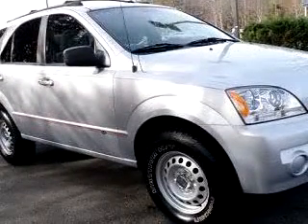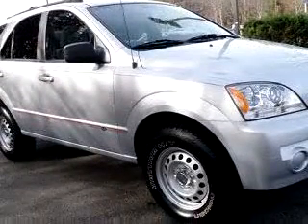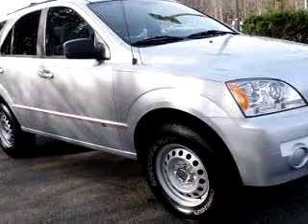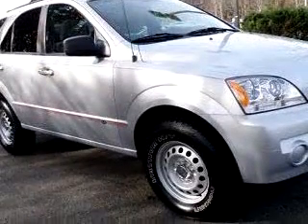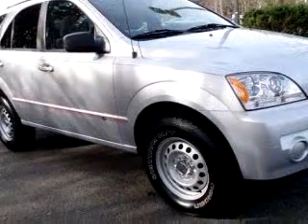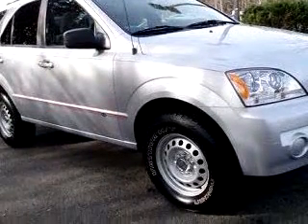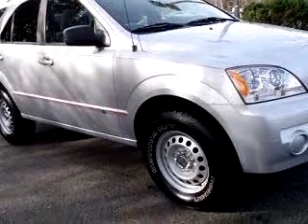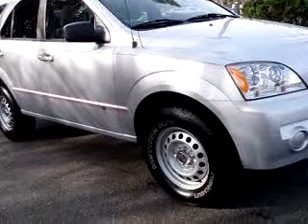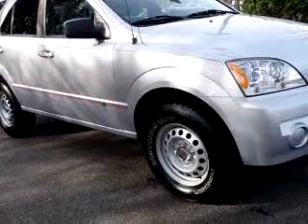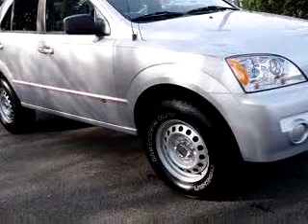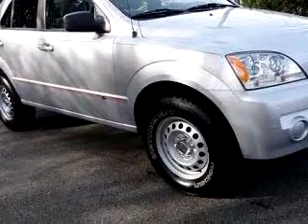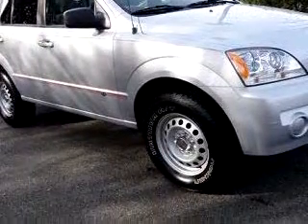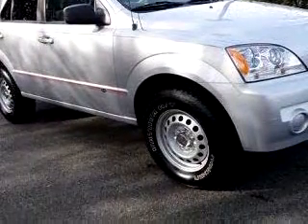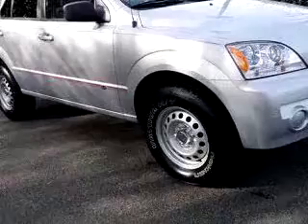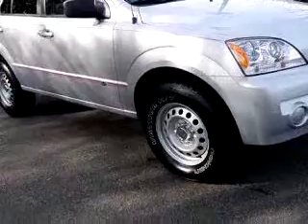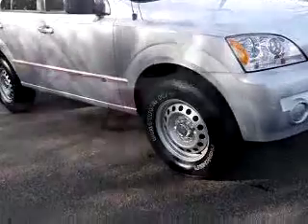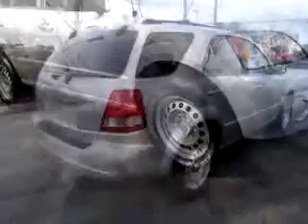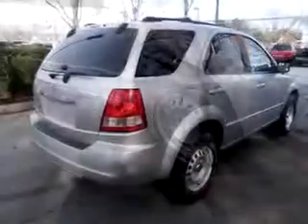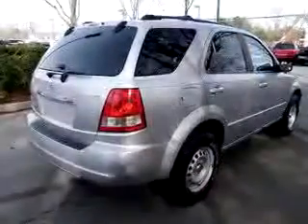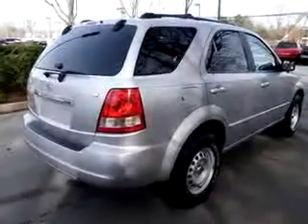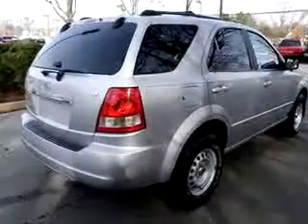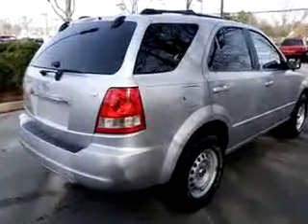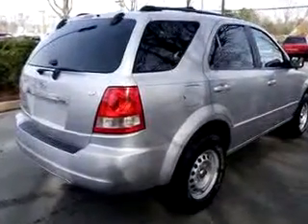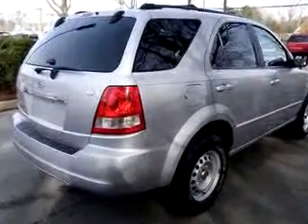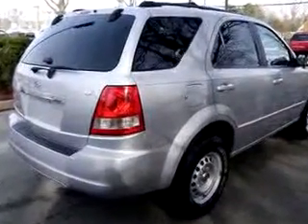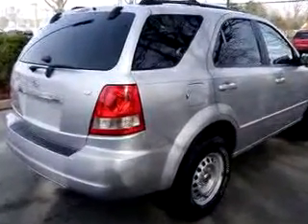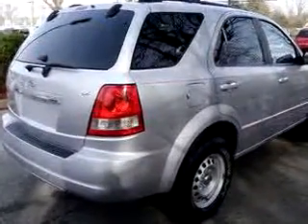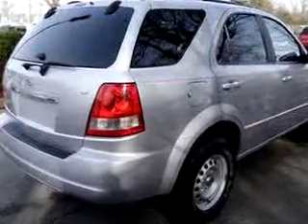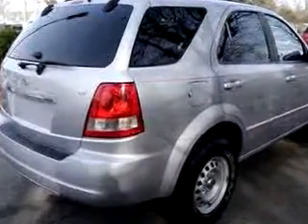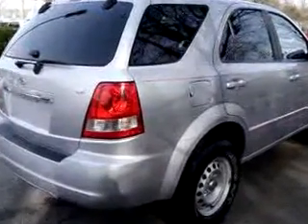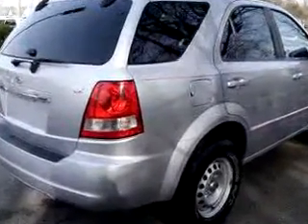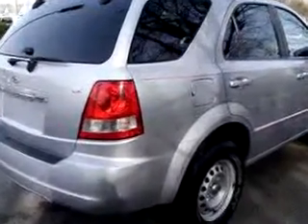Enjoy the drive and have peace of mind in this 05 Kia Sorento LX. See us at Janelle Ford Incorporated today.